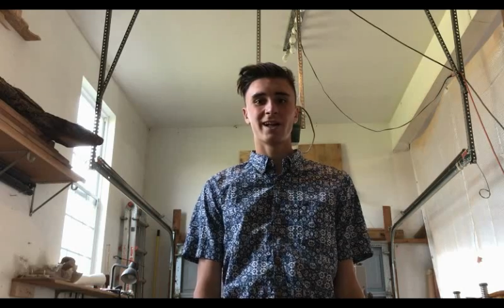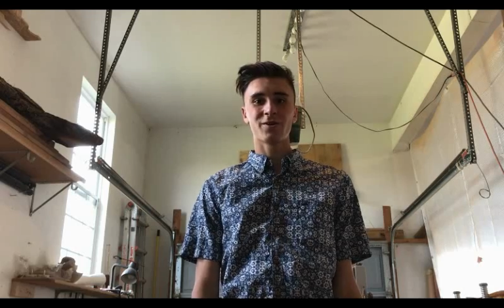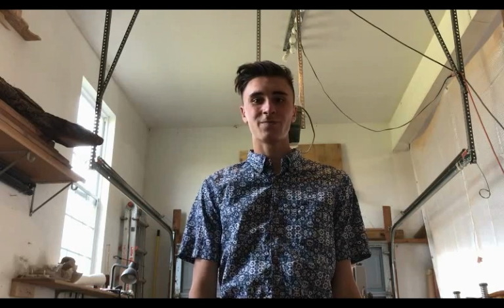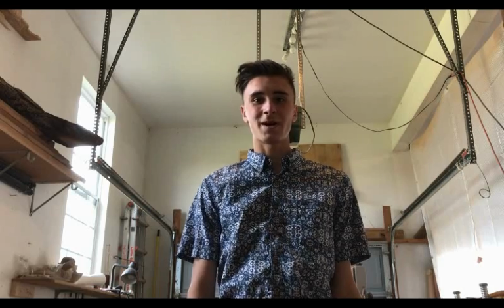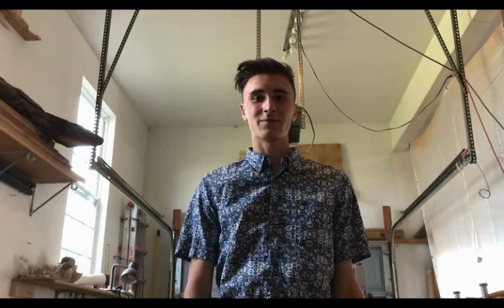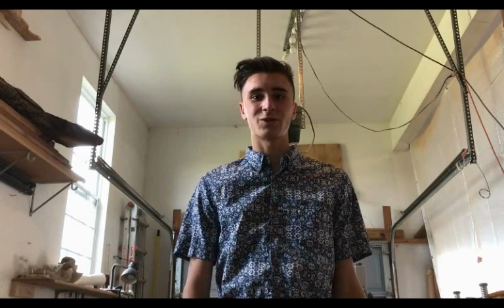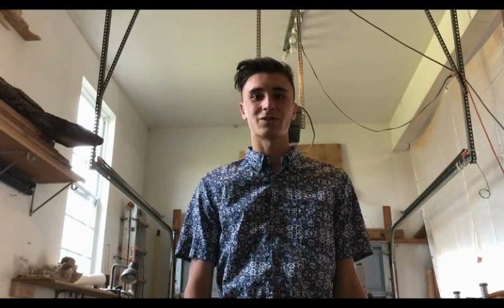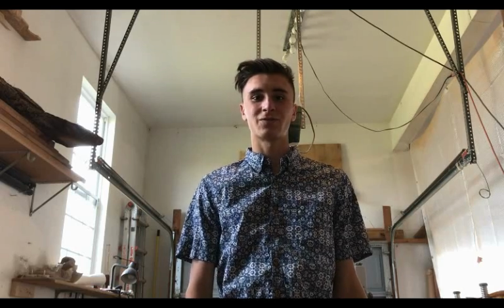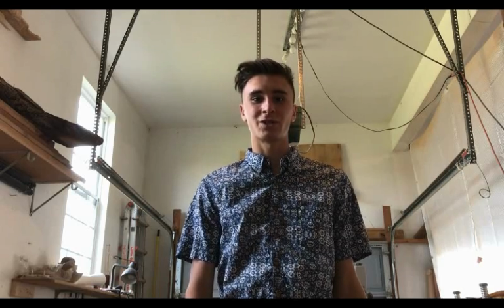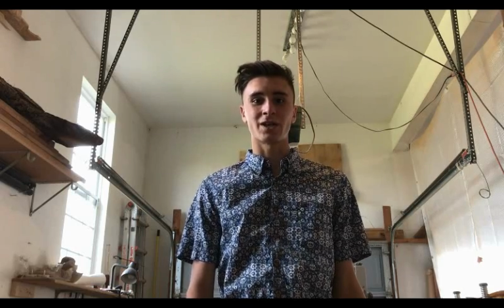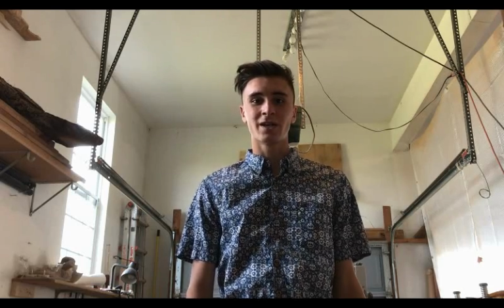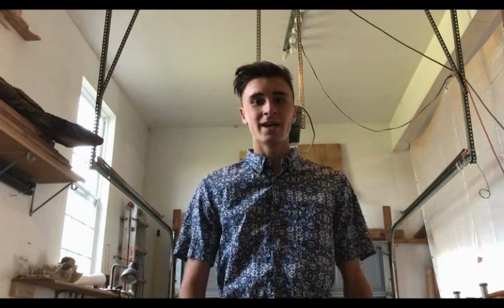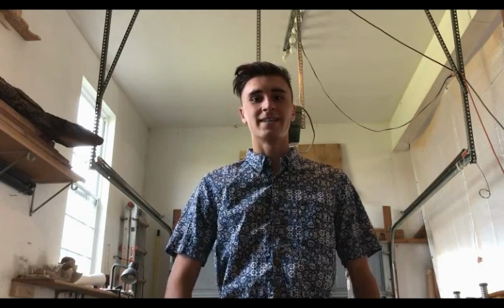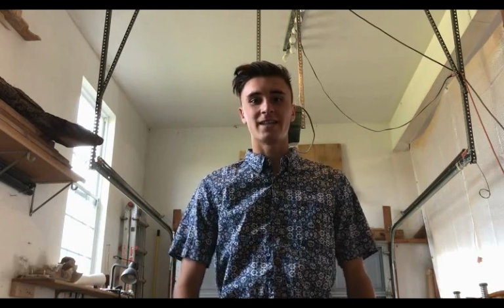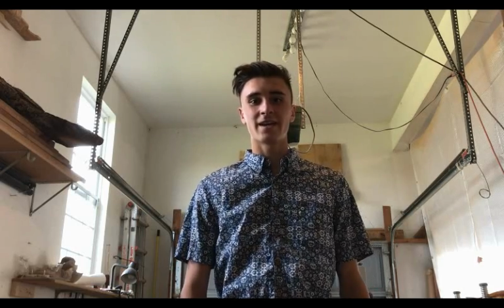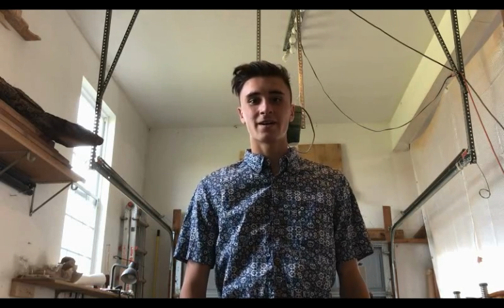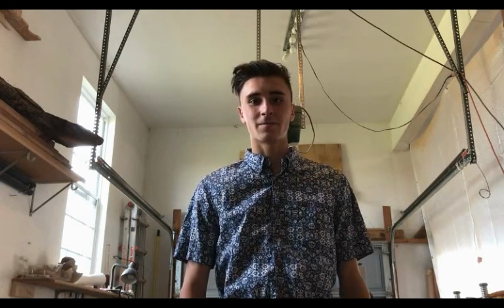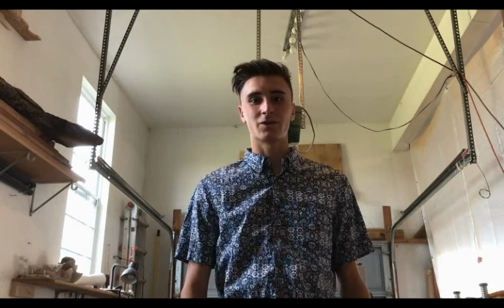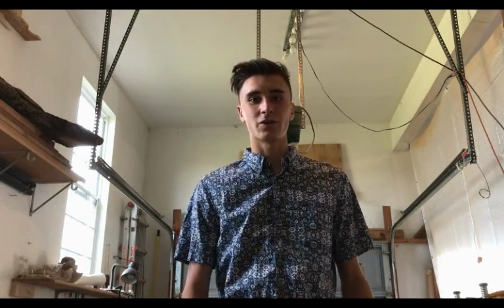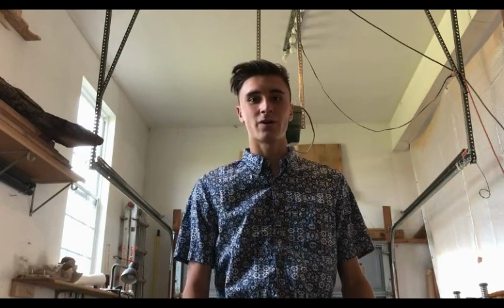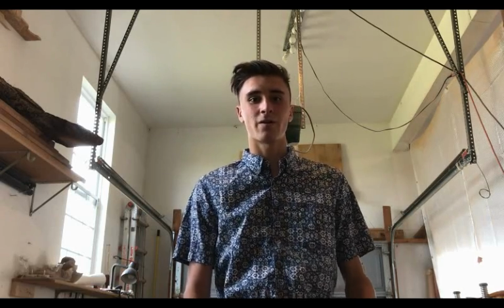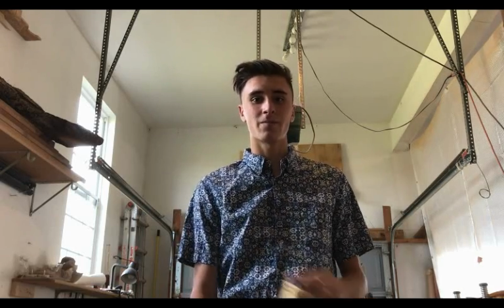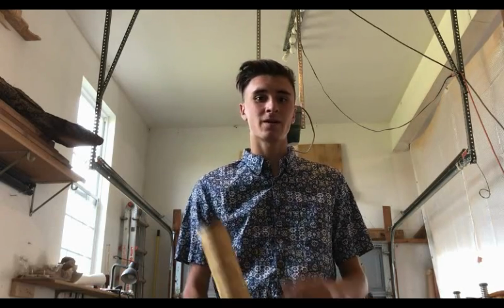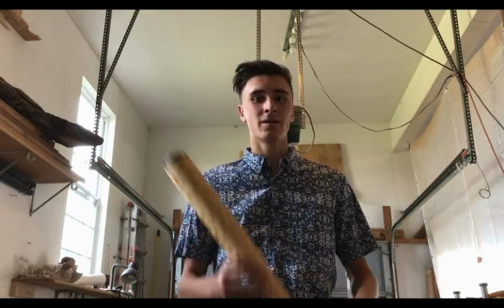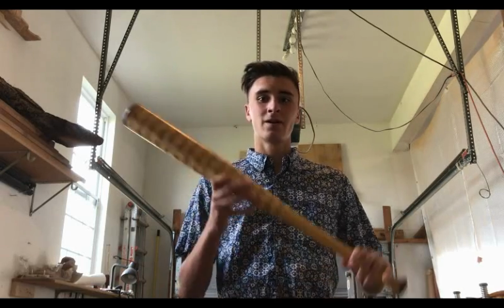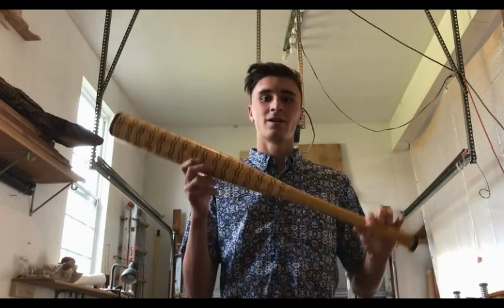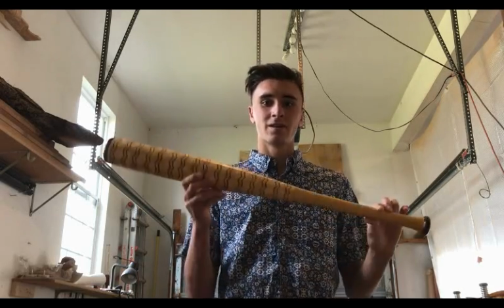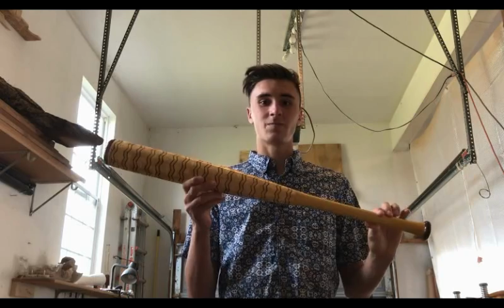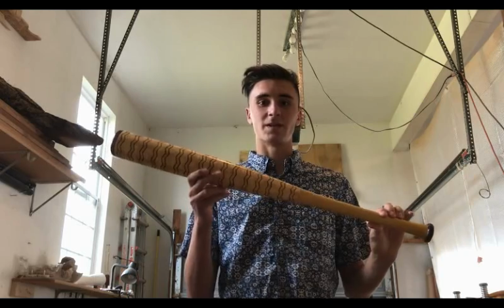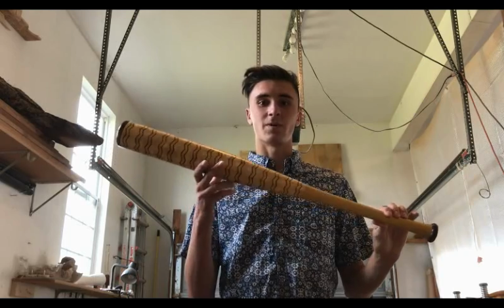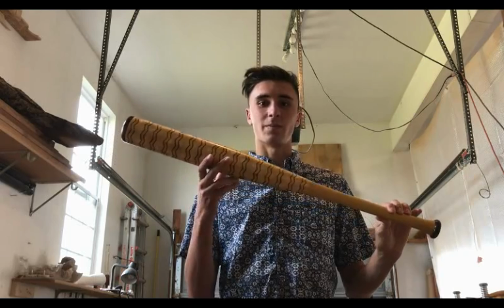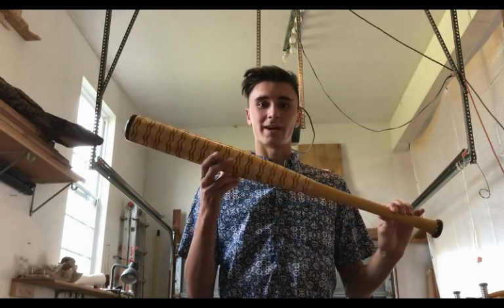Hello, my name is Justin Vachetti and today I'm going to show you how I made this baseball bat.